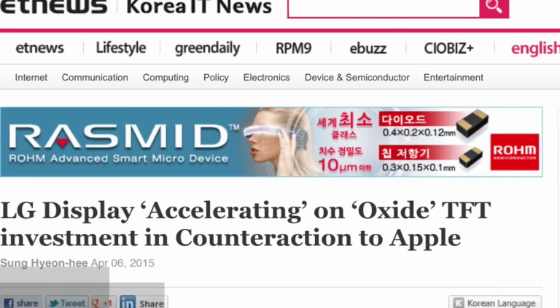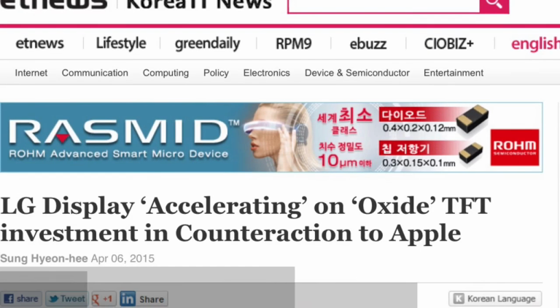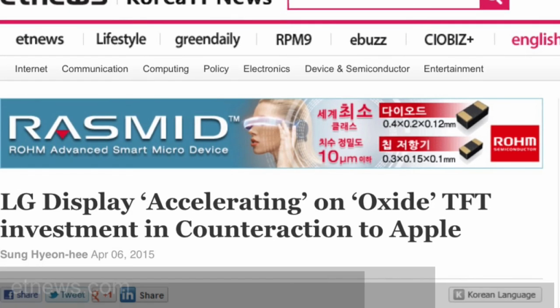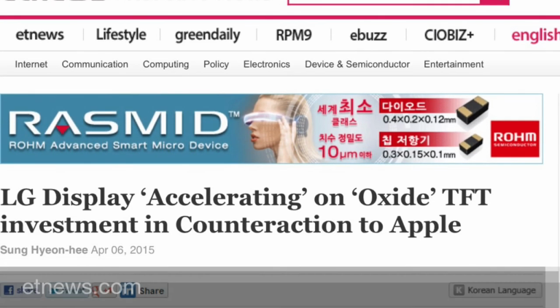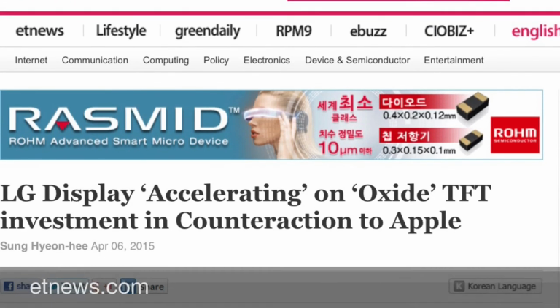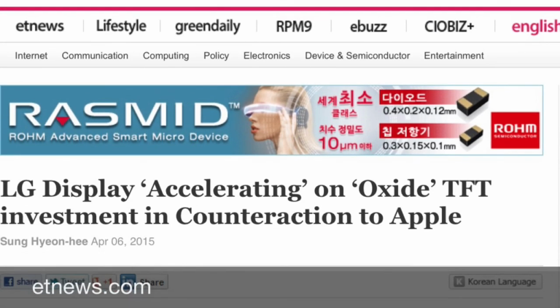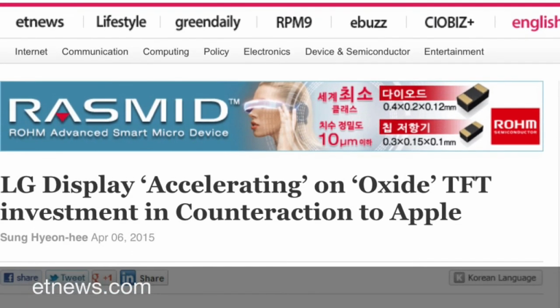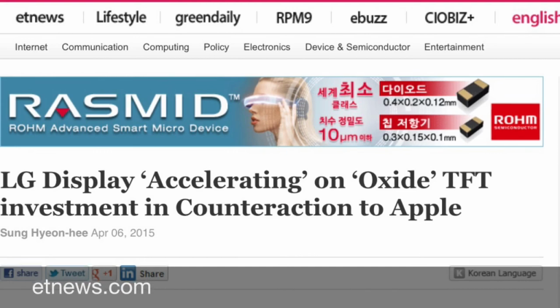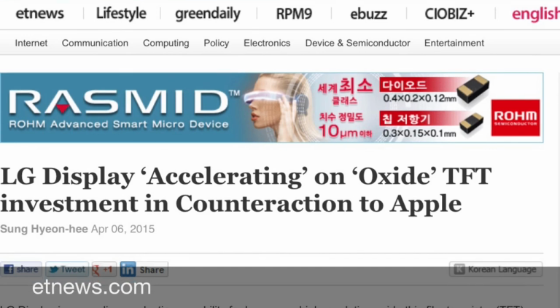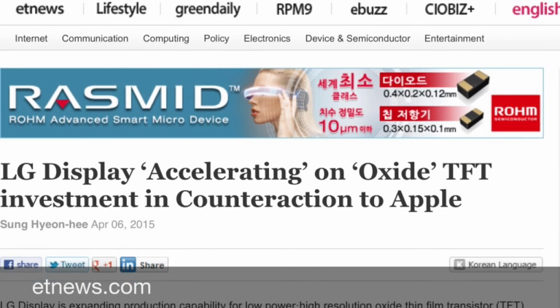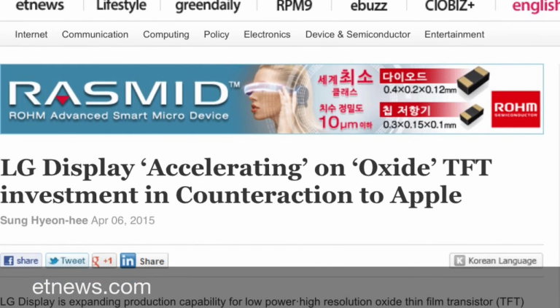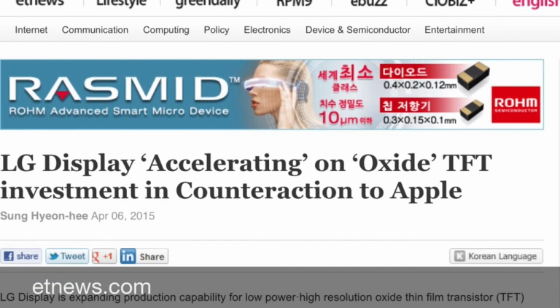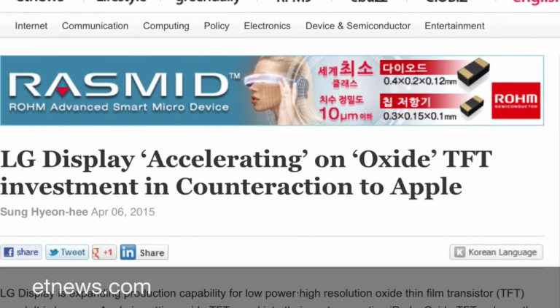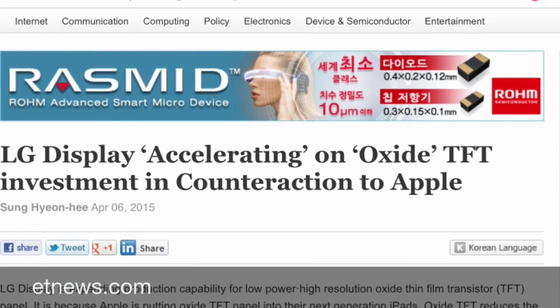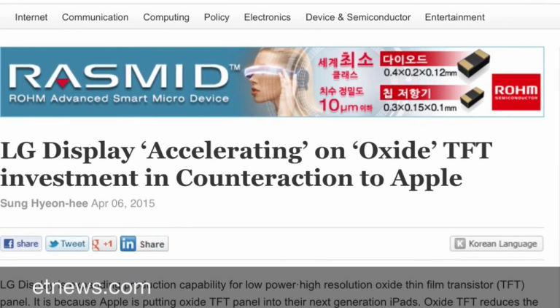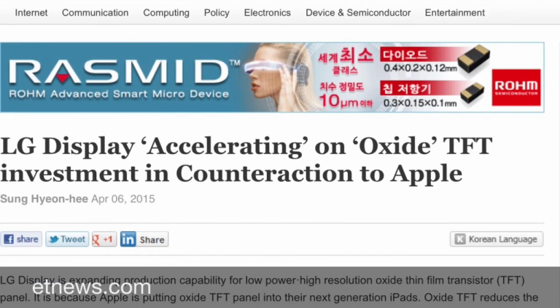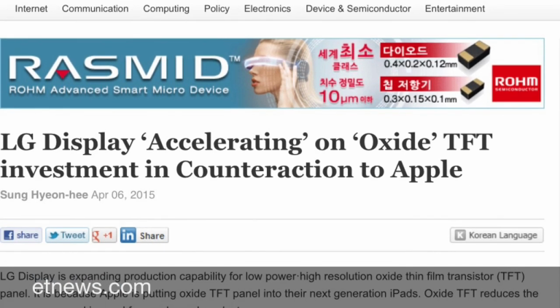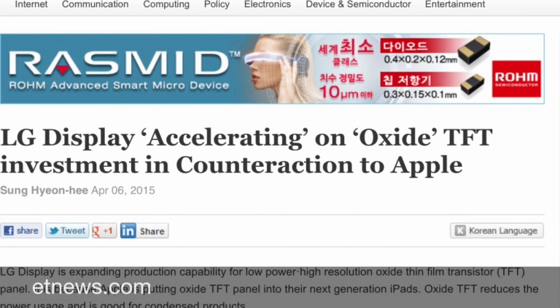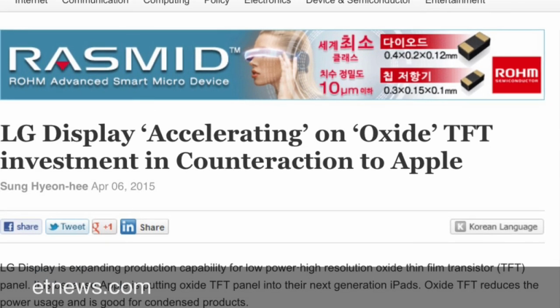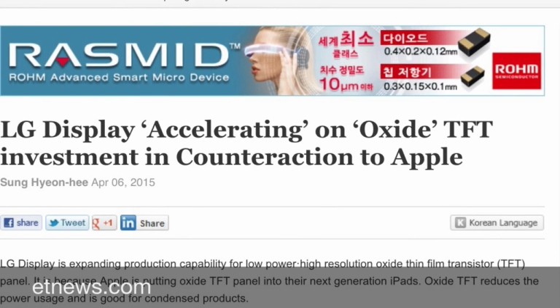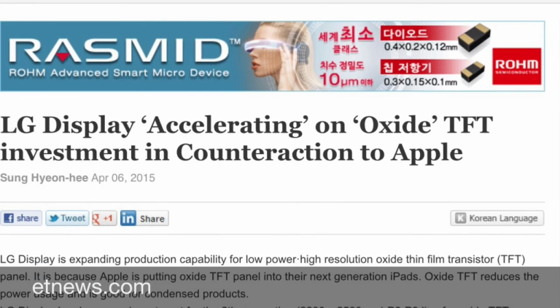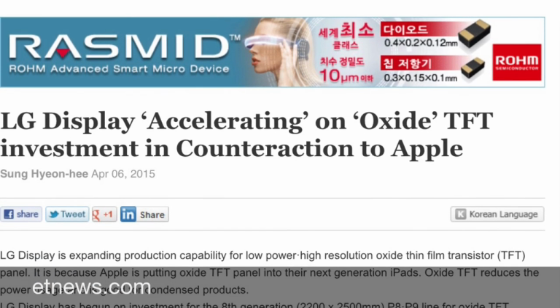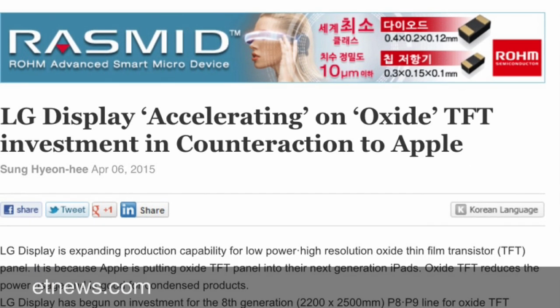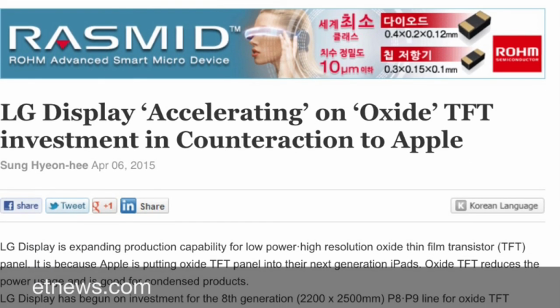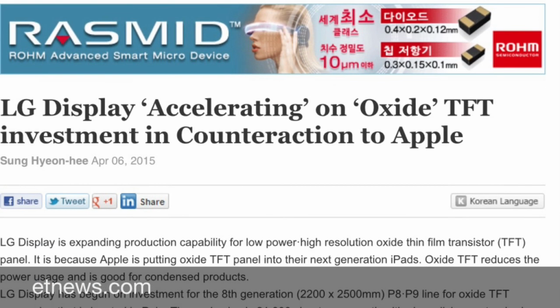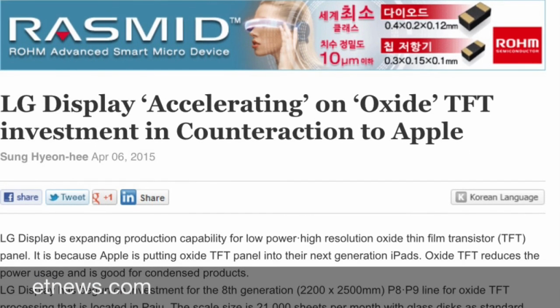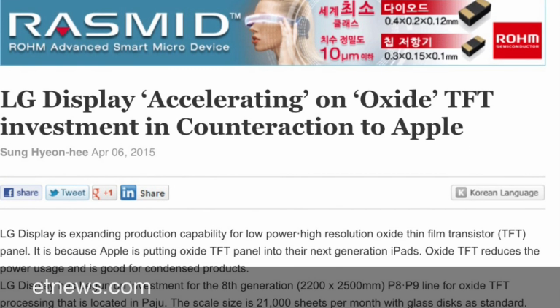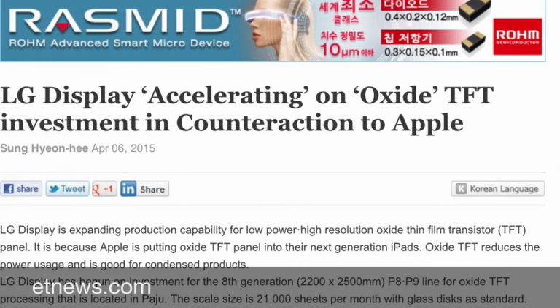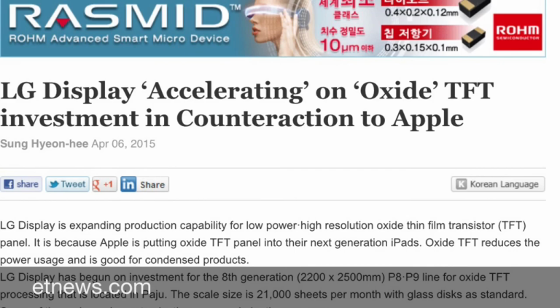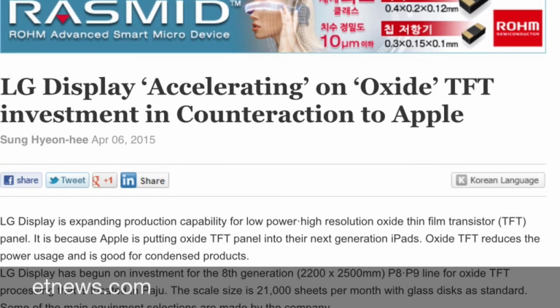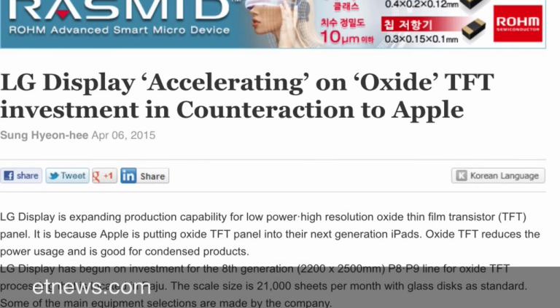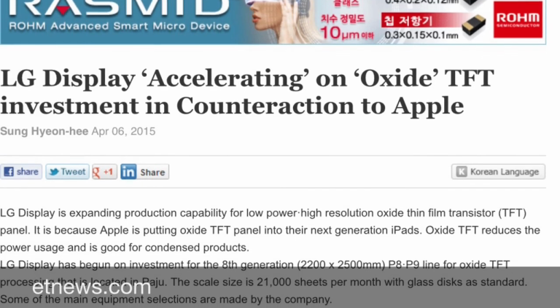So, interesting things ahead for Apple. I will link to the ET News article down below in the description — go check it out.